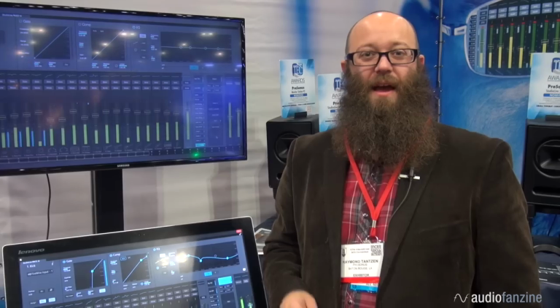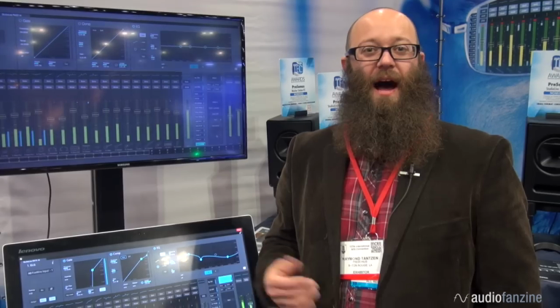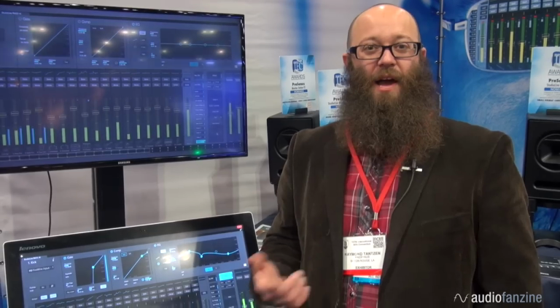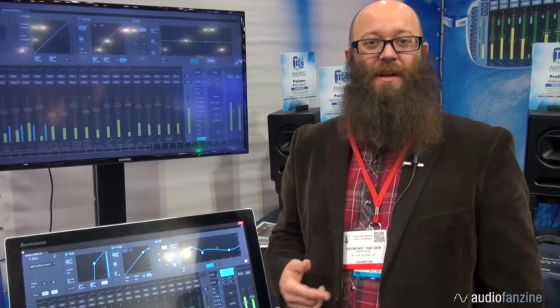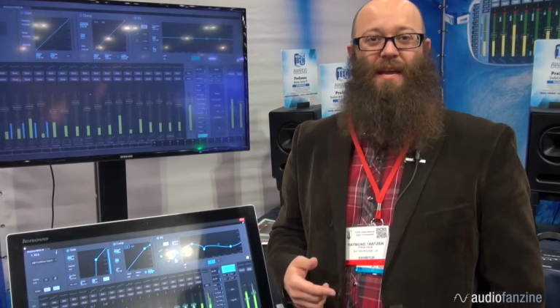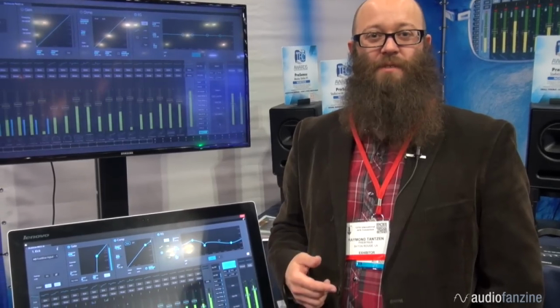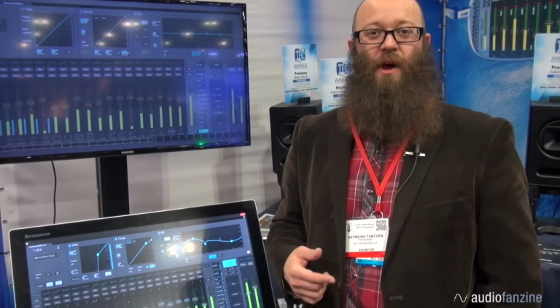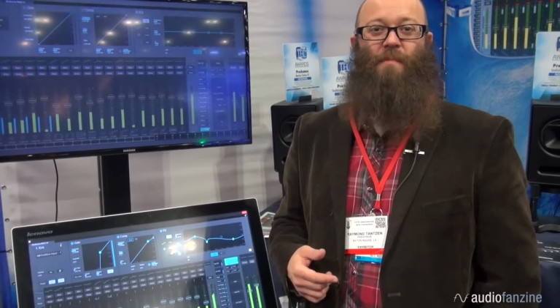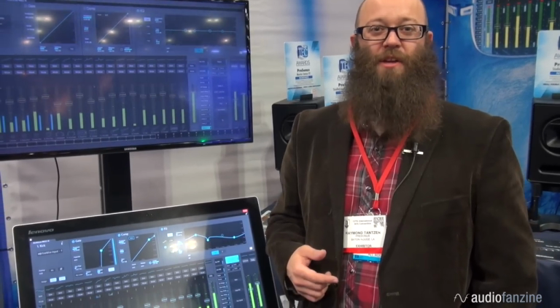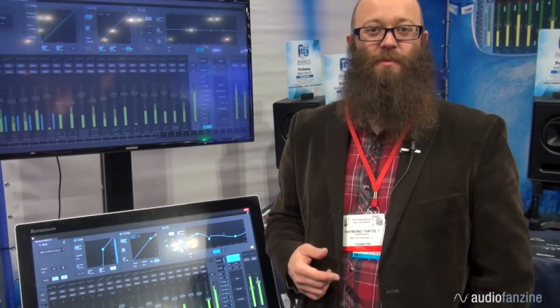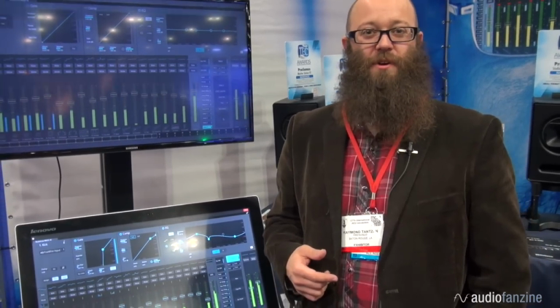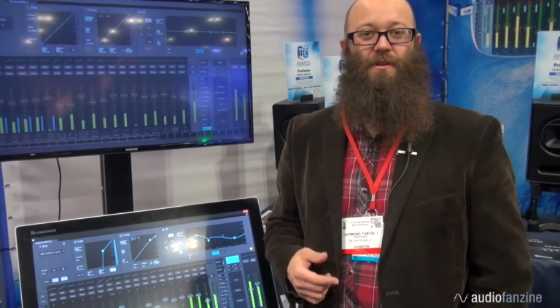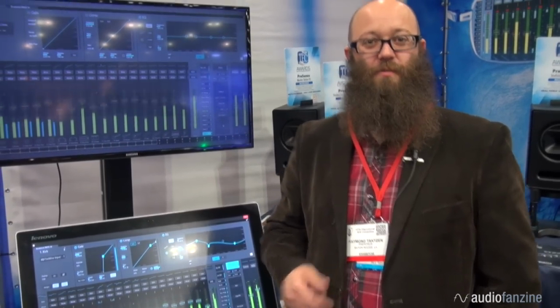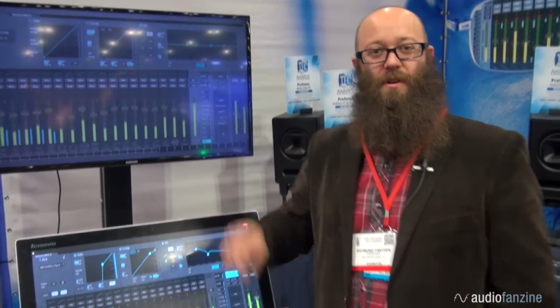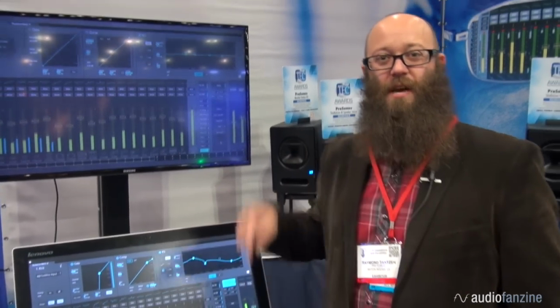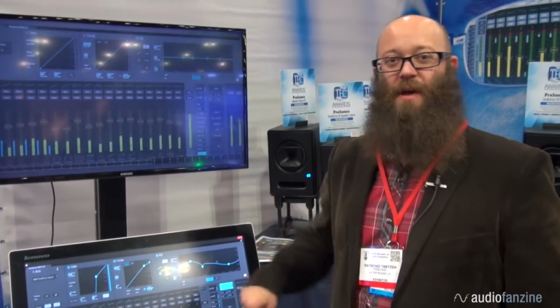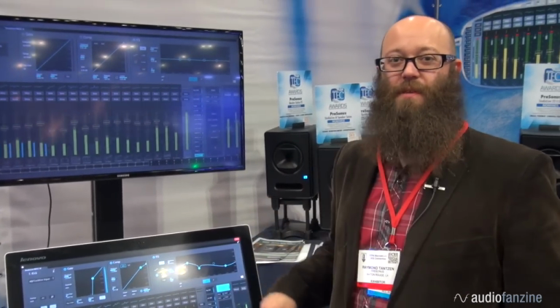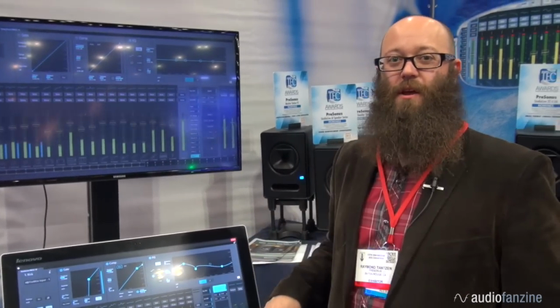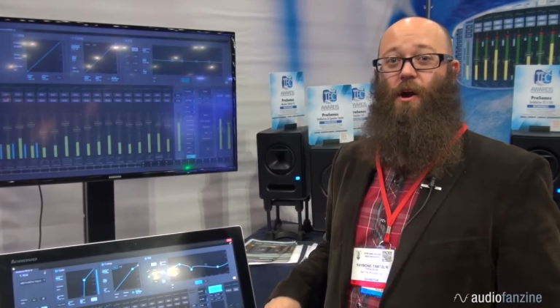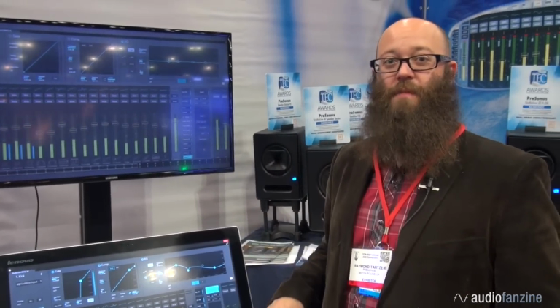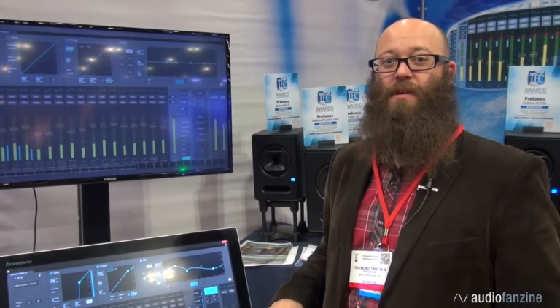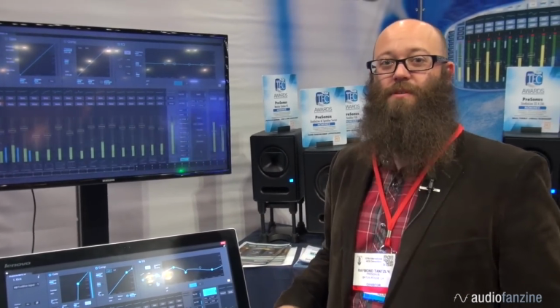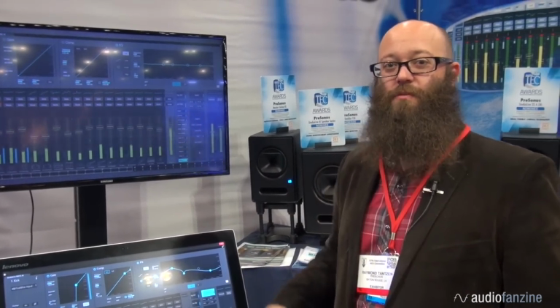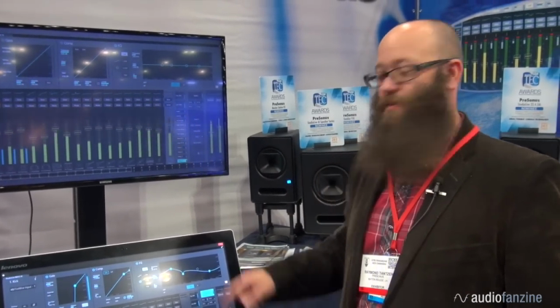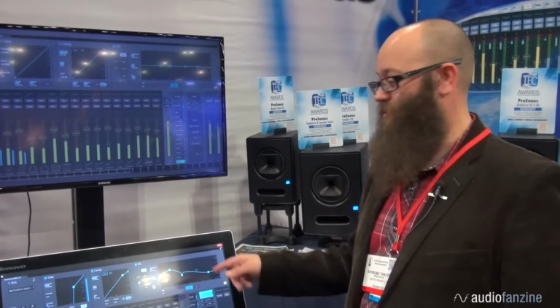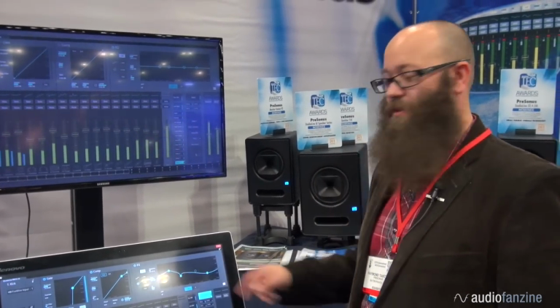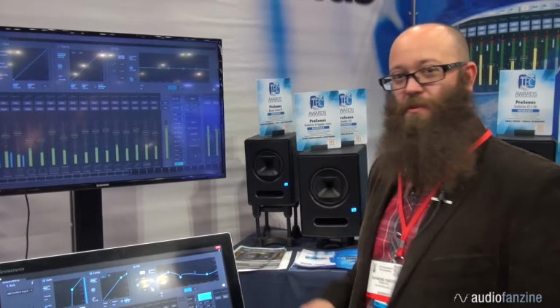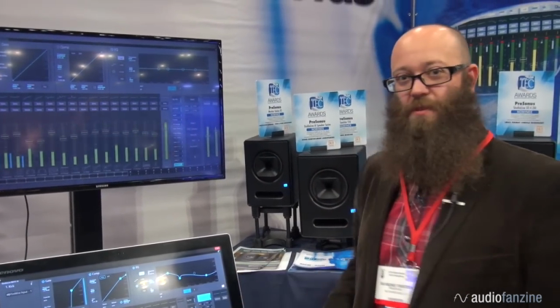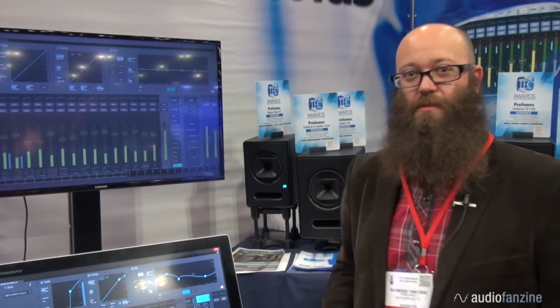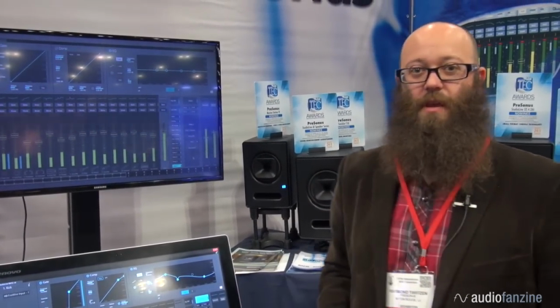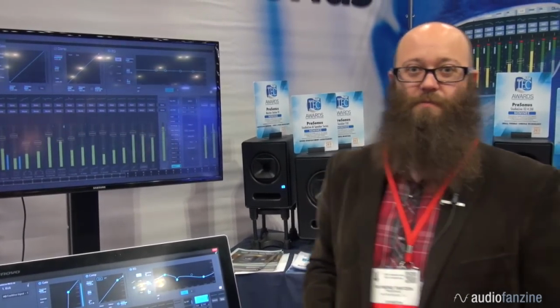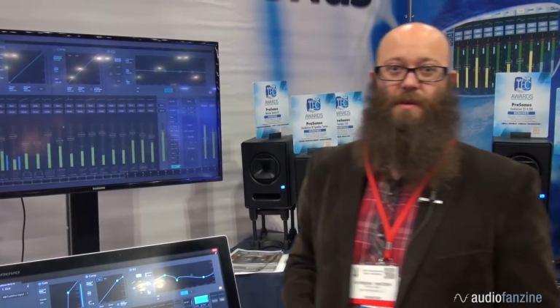Hi, I'm Ray Tanzen, Product Manager at Personas. We're going to talk about the RM mixers with UC Surface interface.